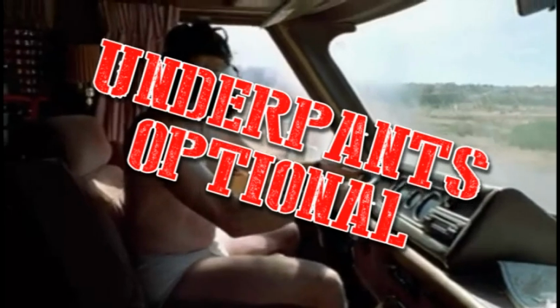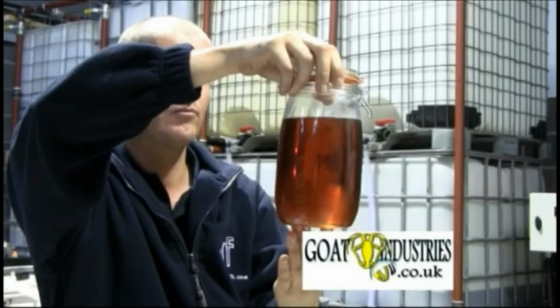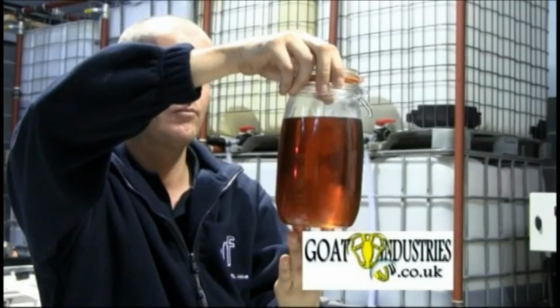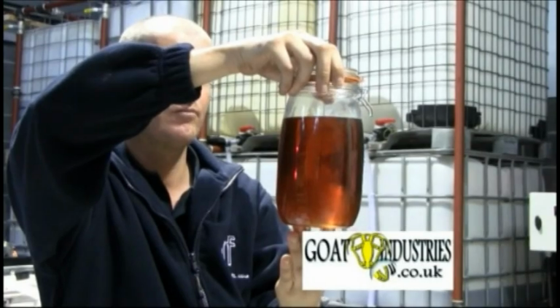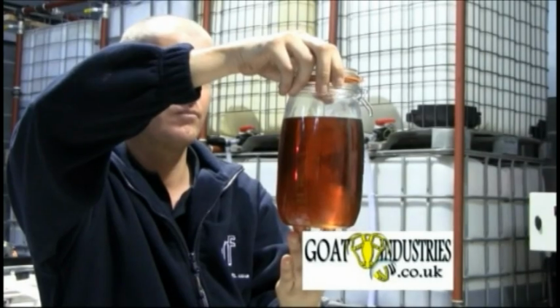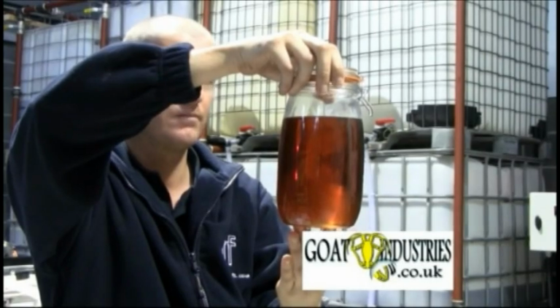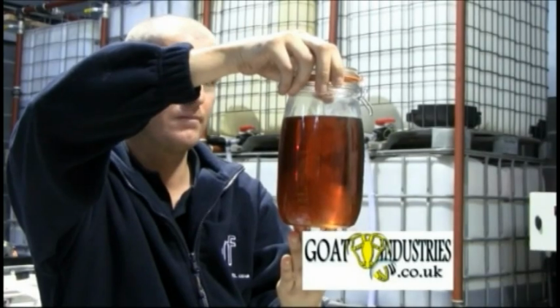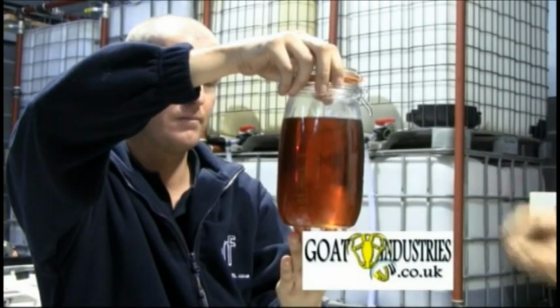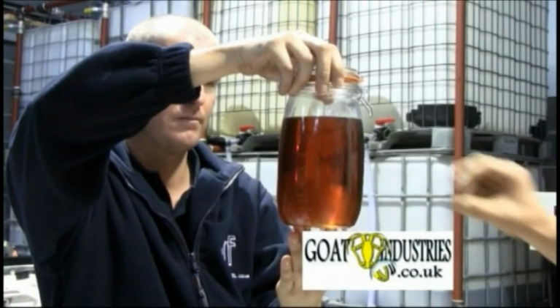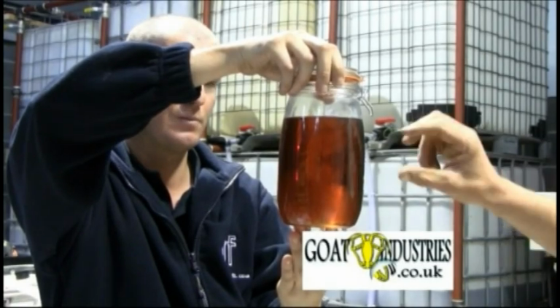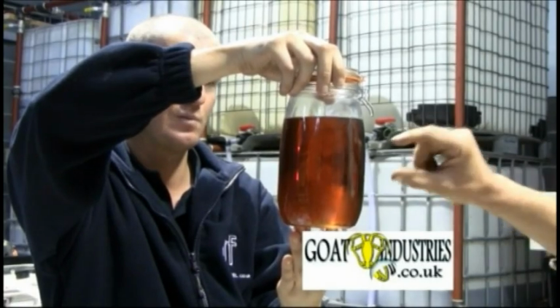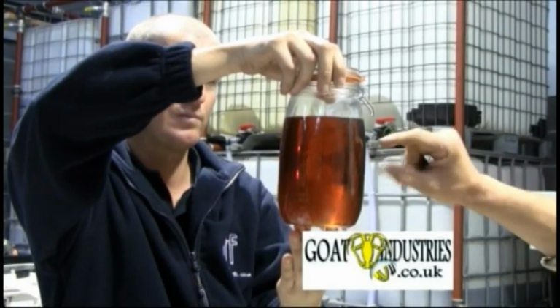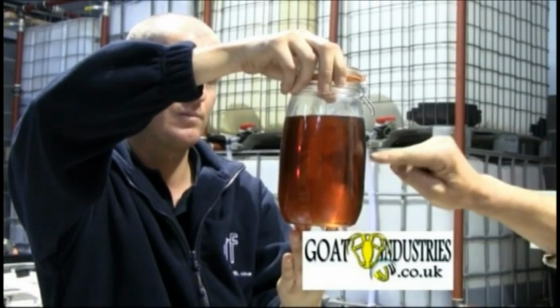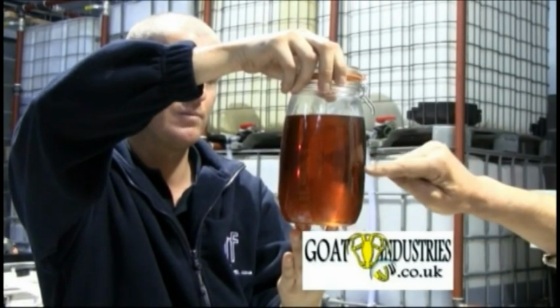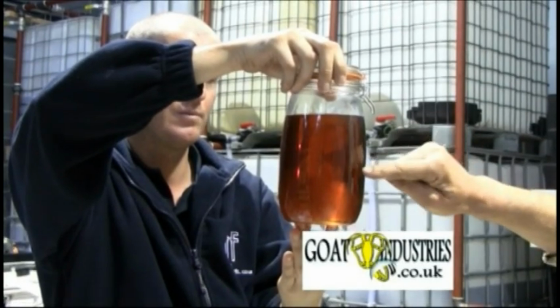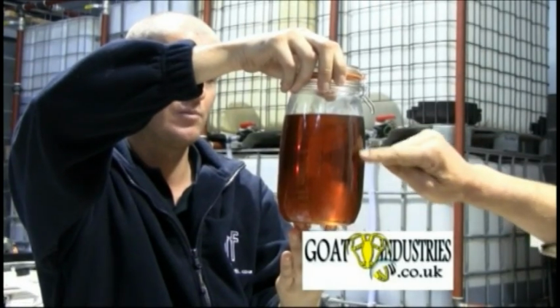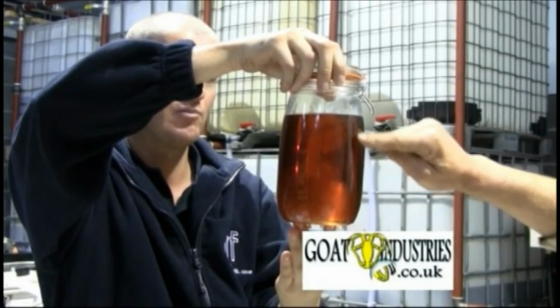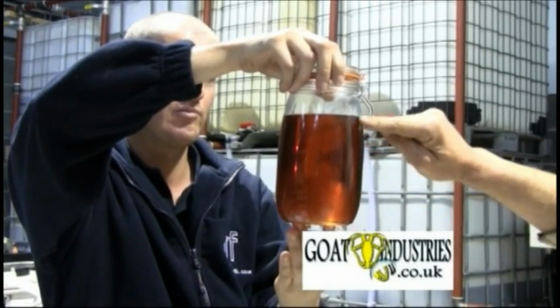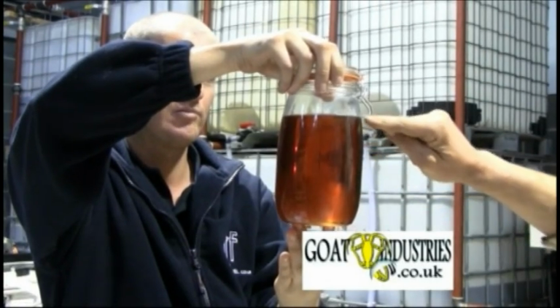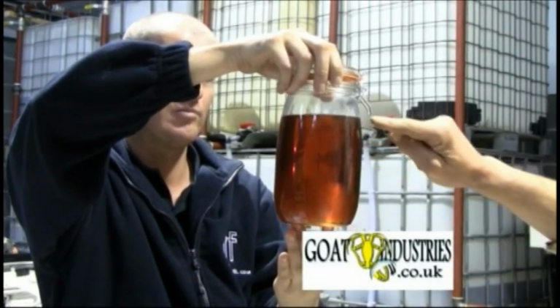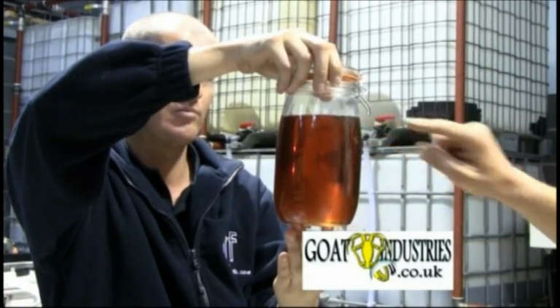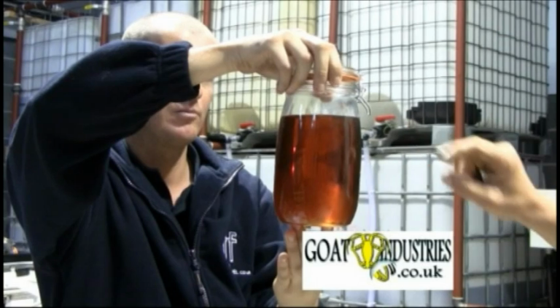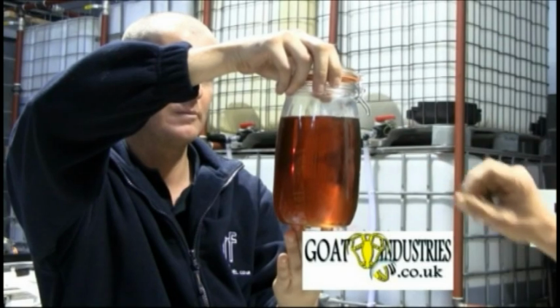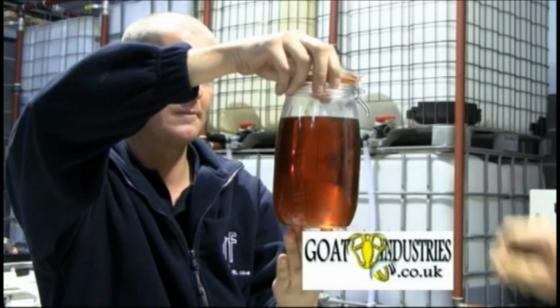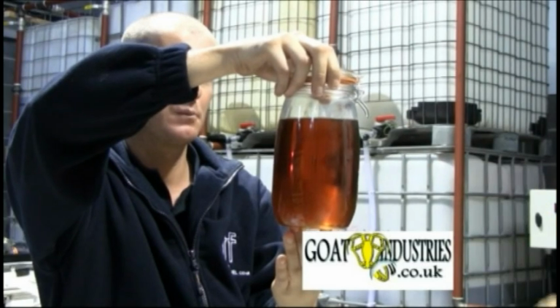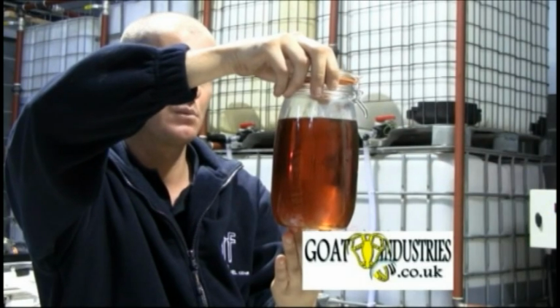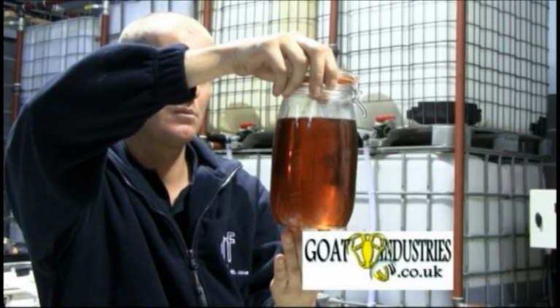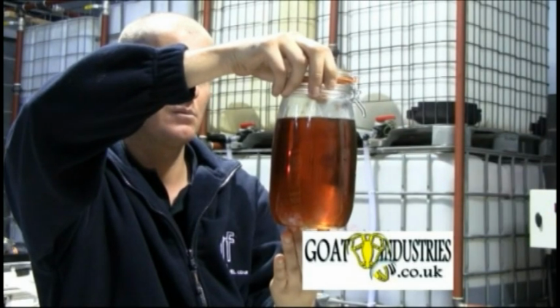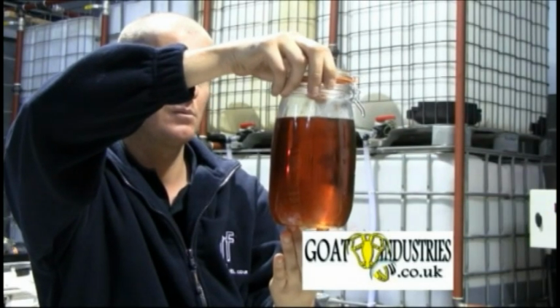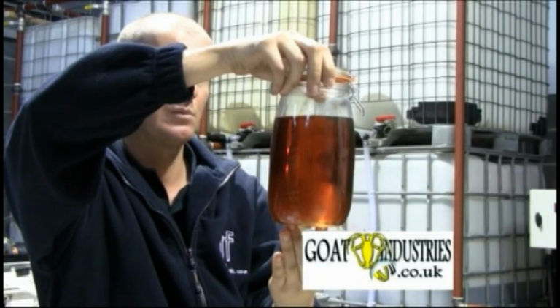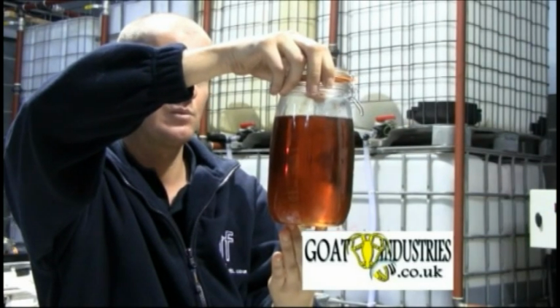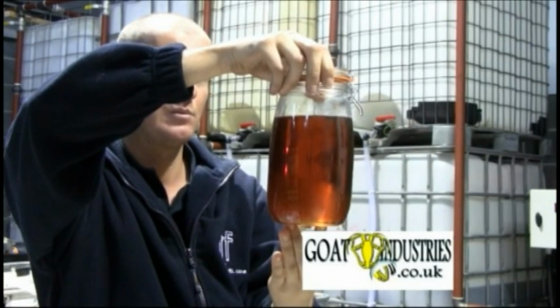It's a centrifugal pump. You need to suck that through the filter. It's really high quality.